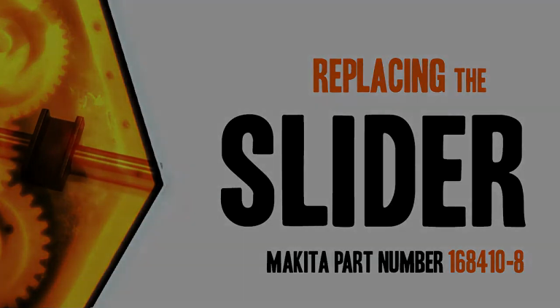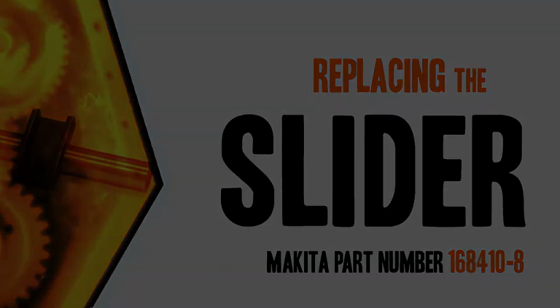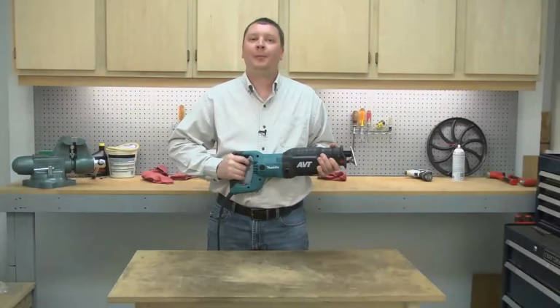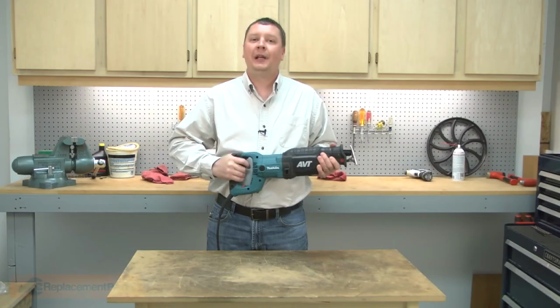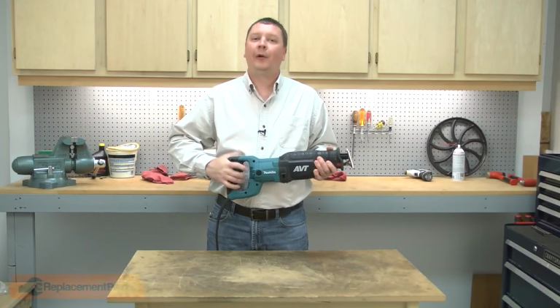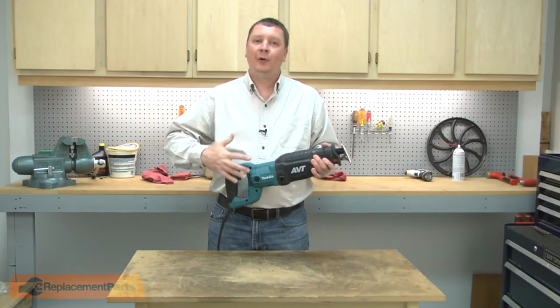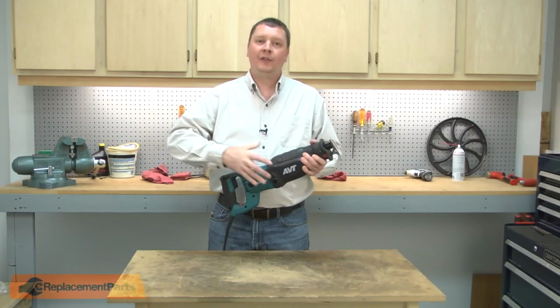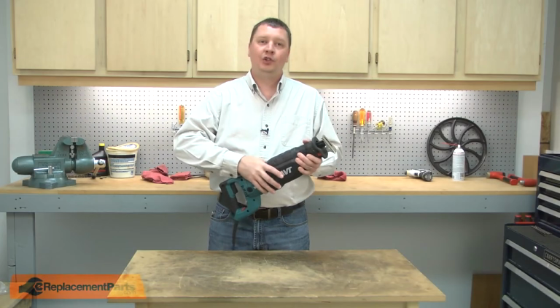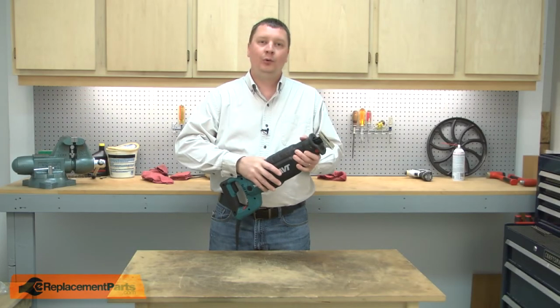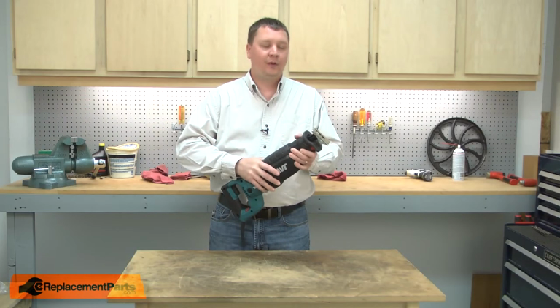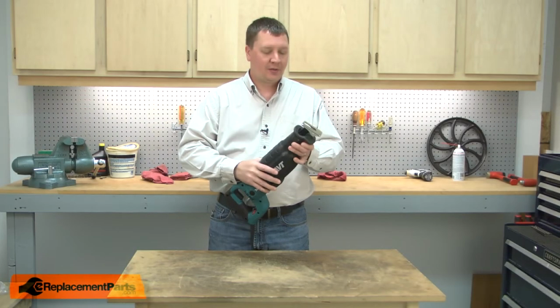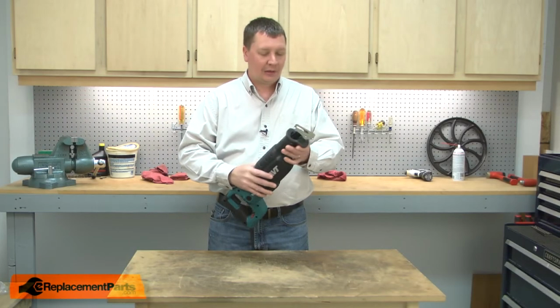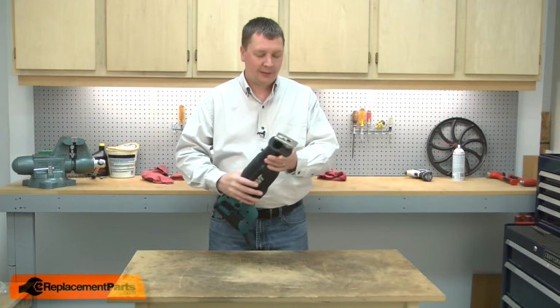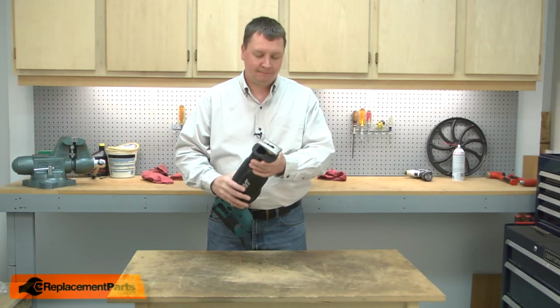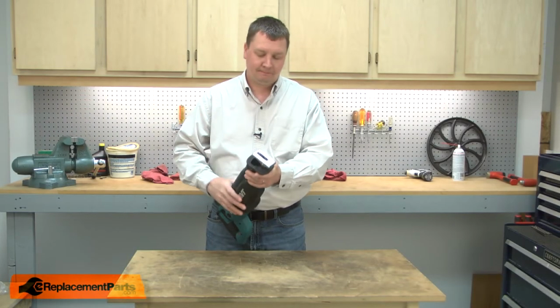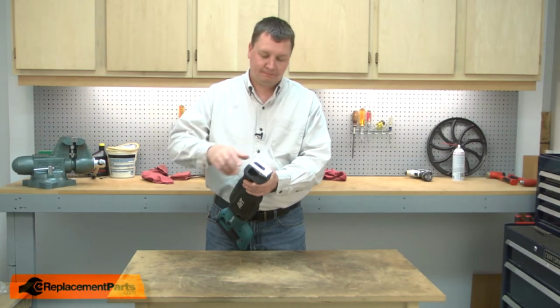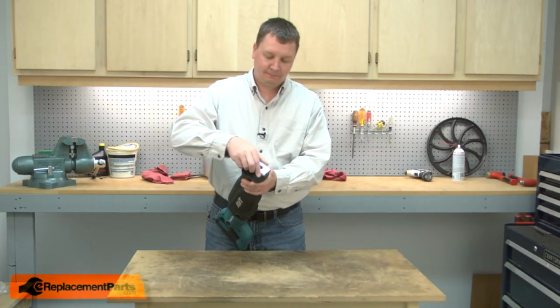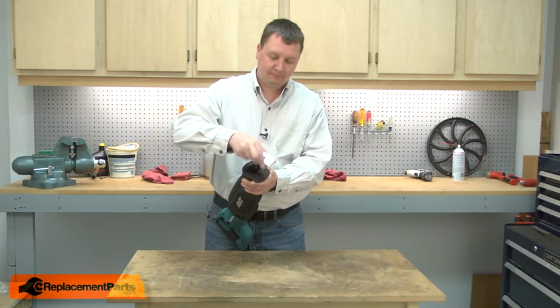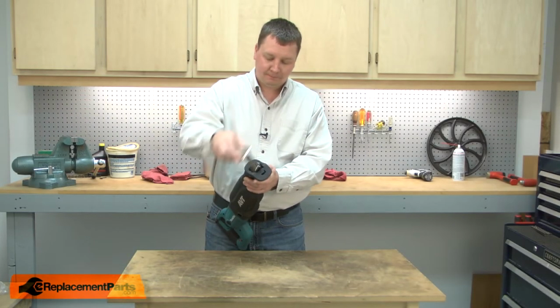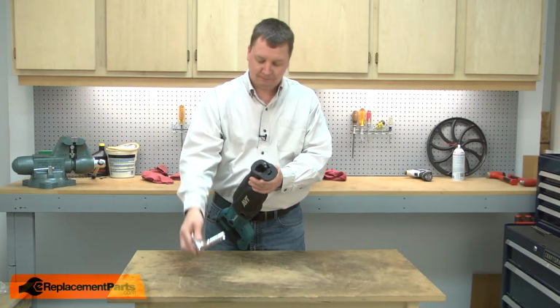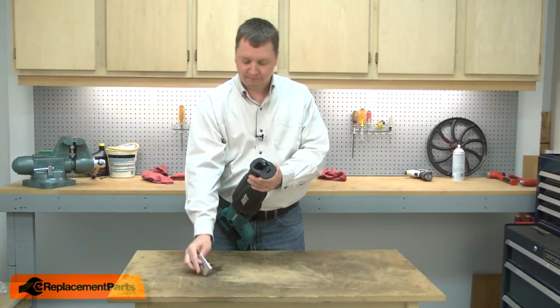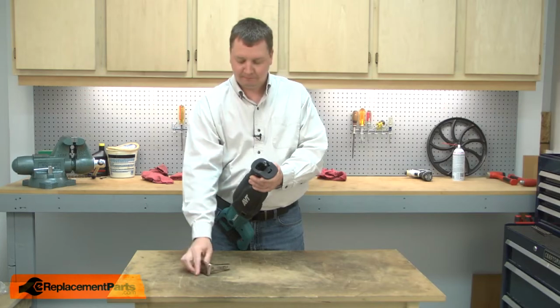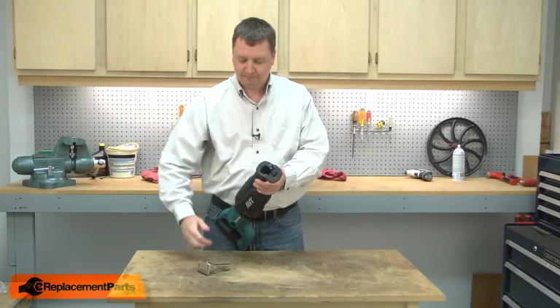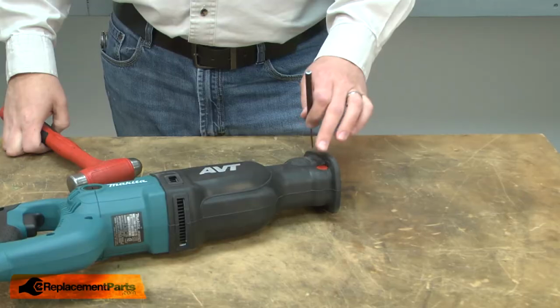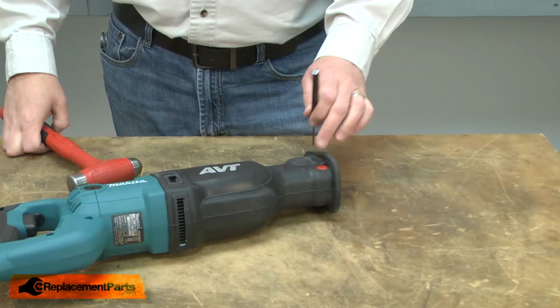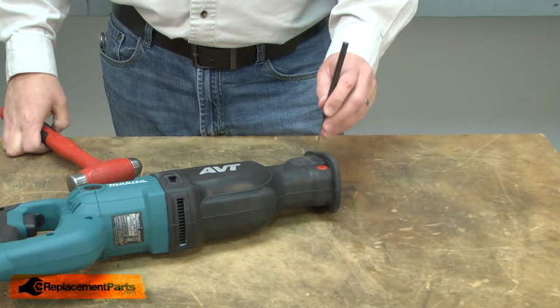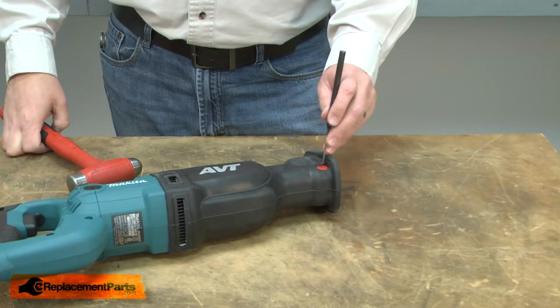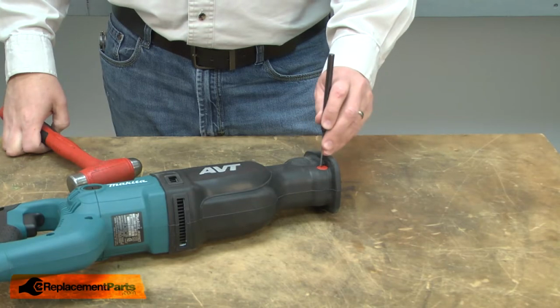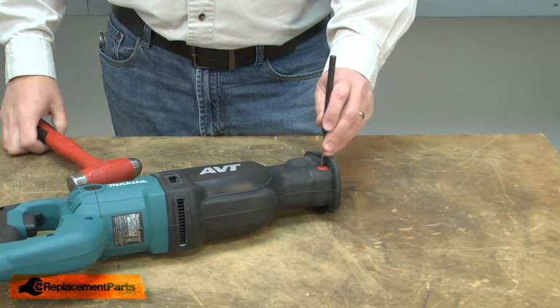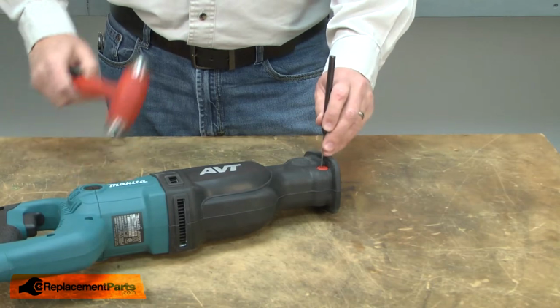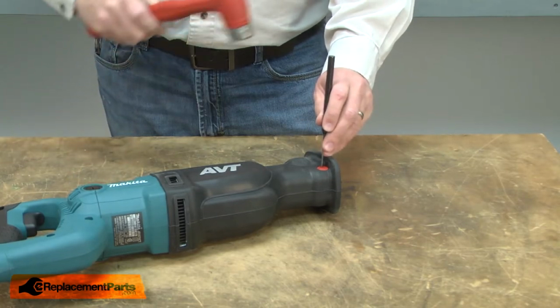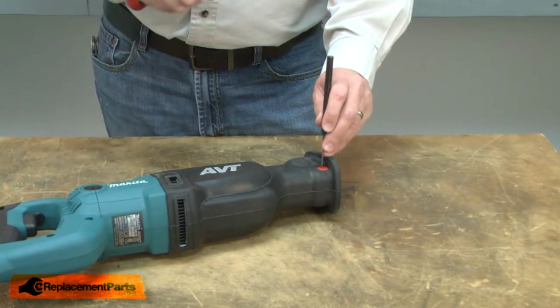I'll begin by removing the shoe from the saw. Now I'll remove the cap and the shift button.